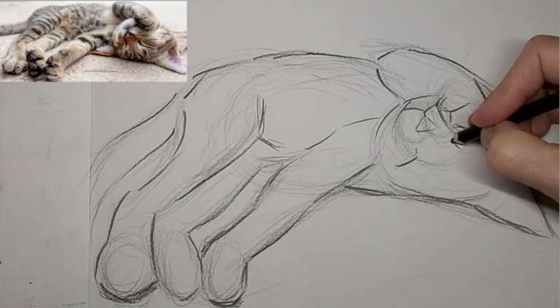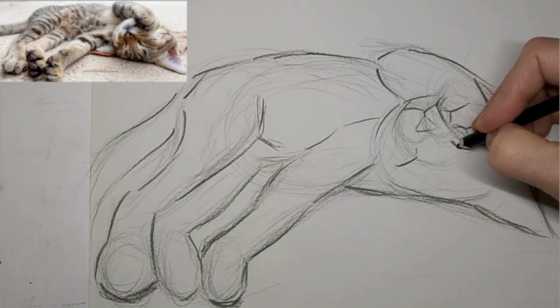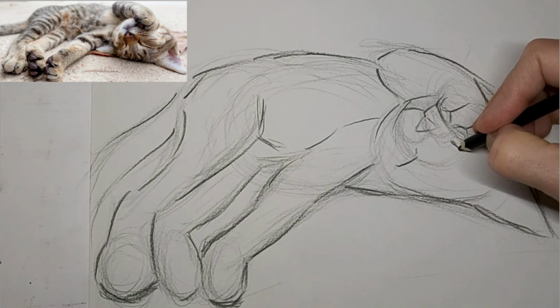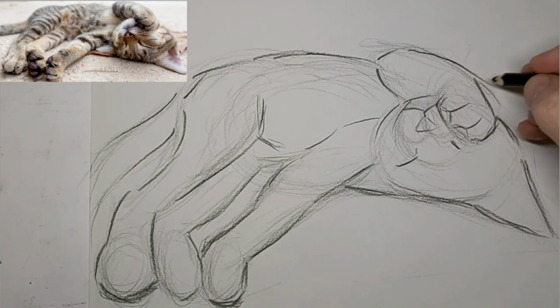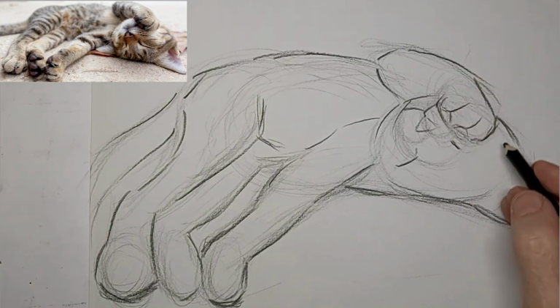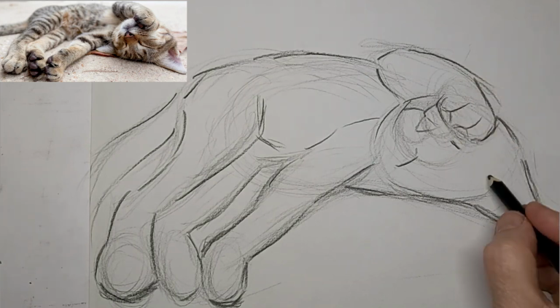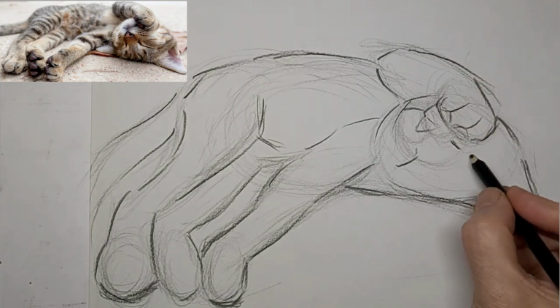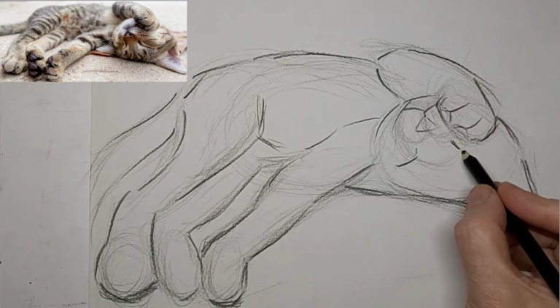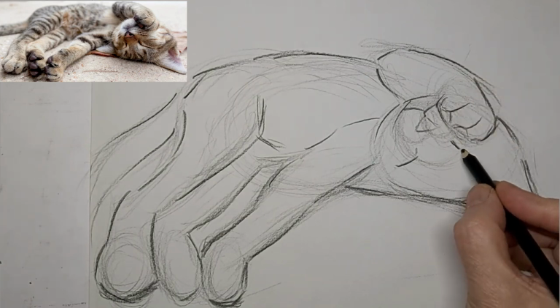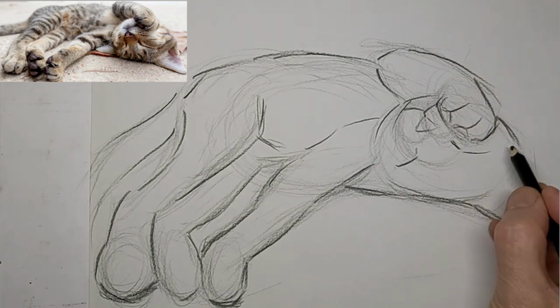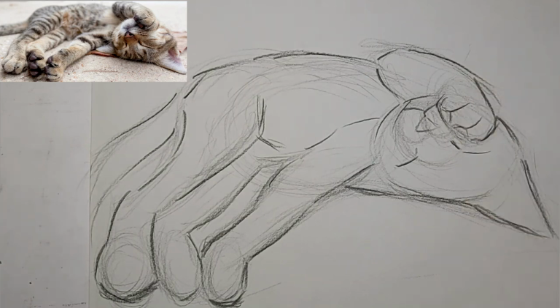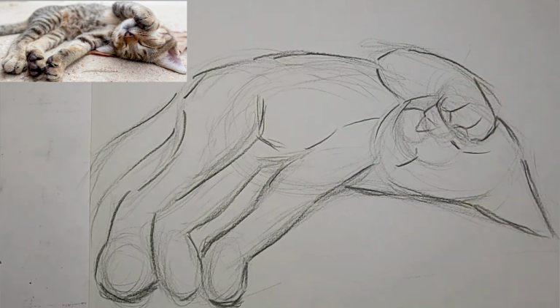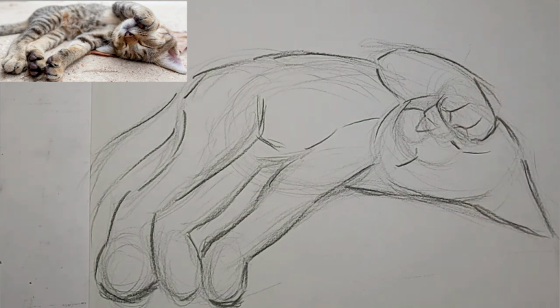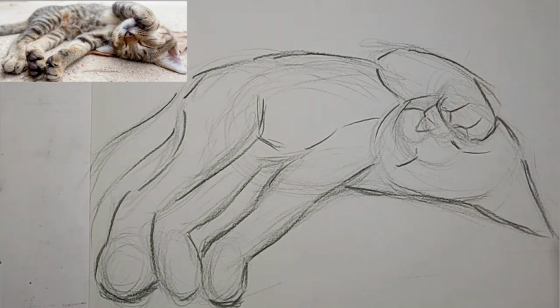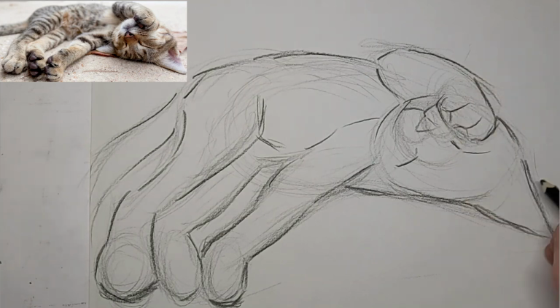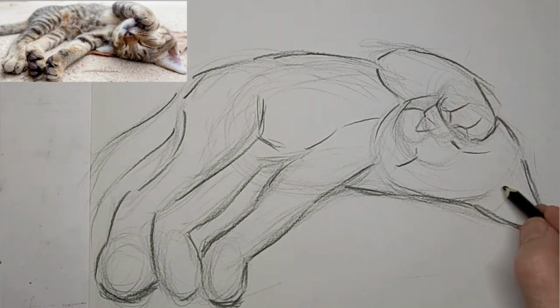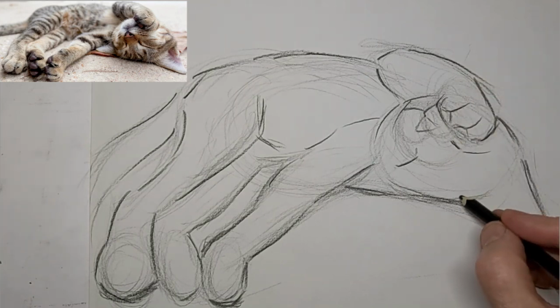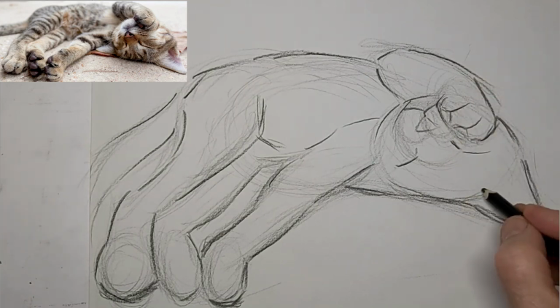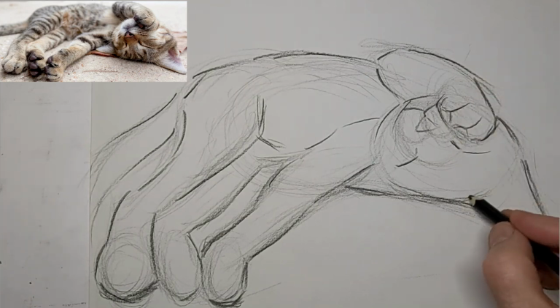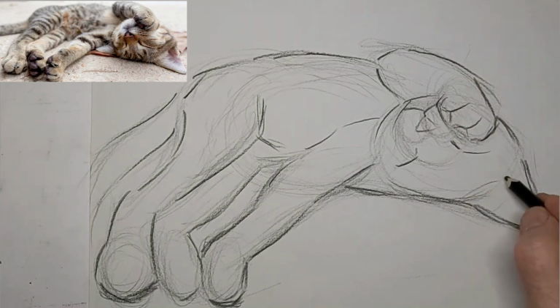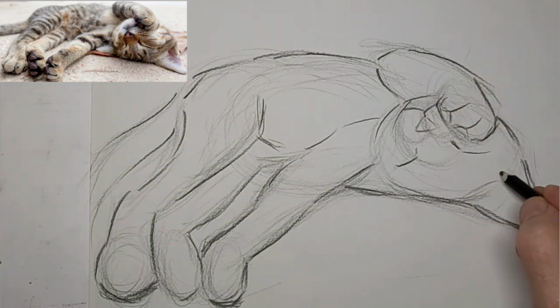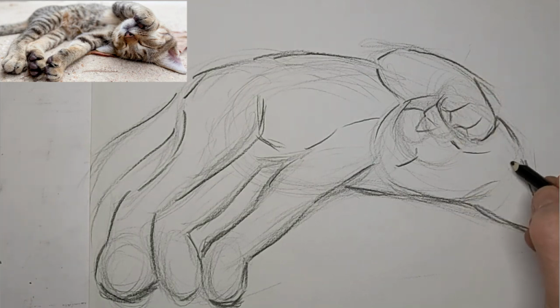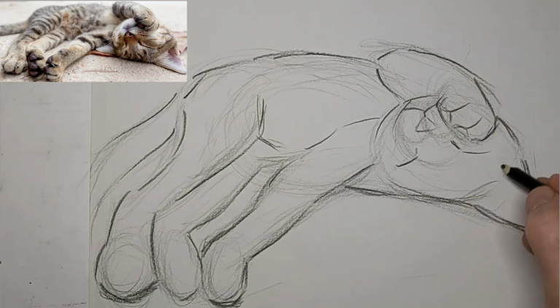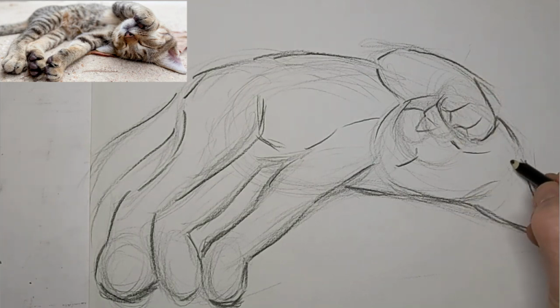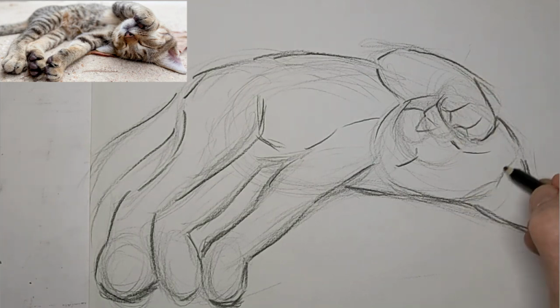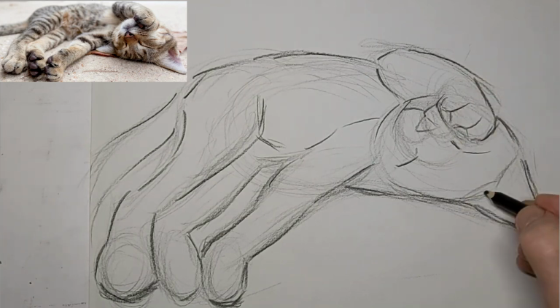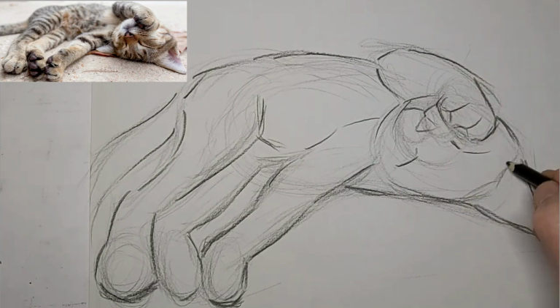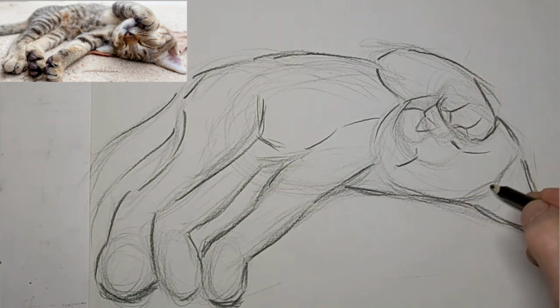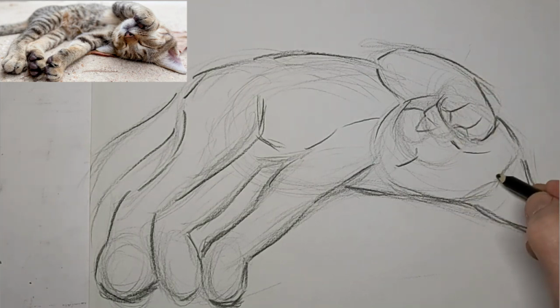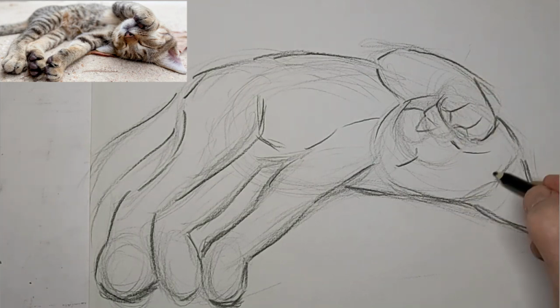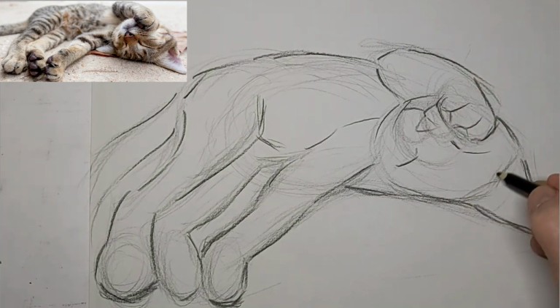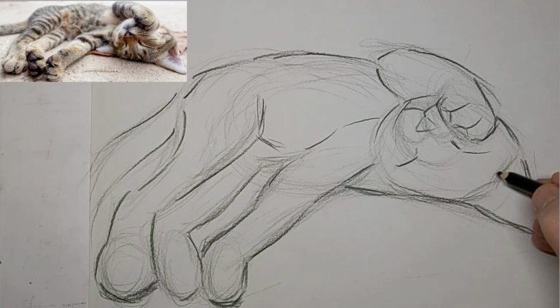We really got to get the eyes in the right place more than anything, so that they look like they go together.